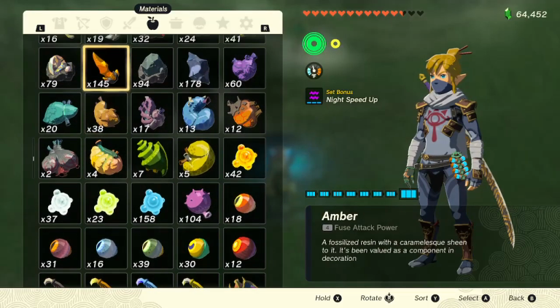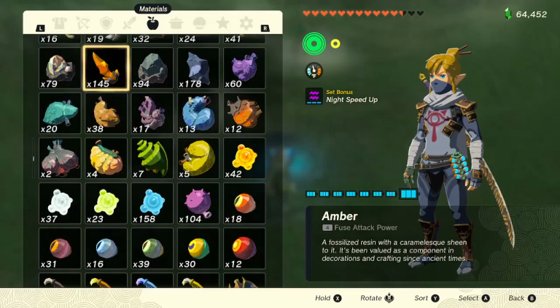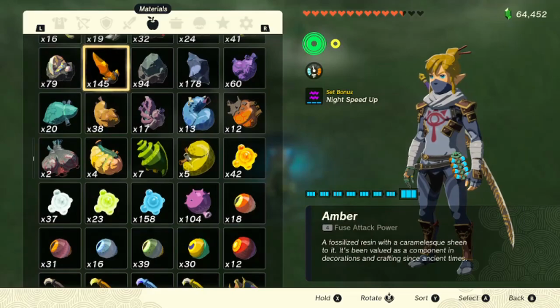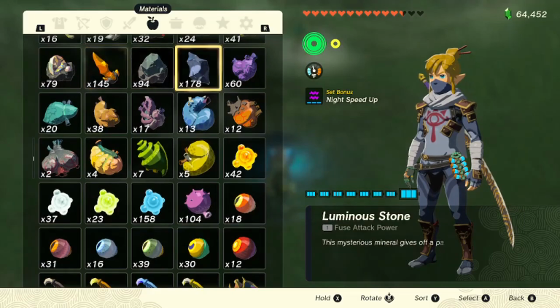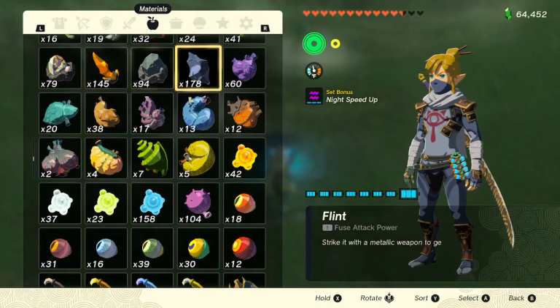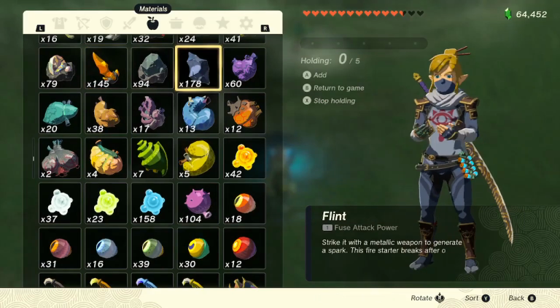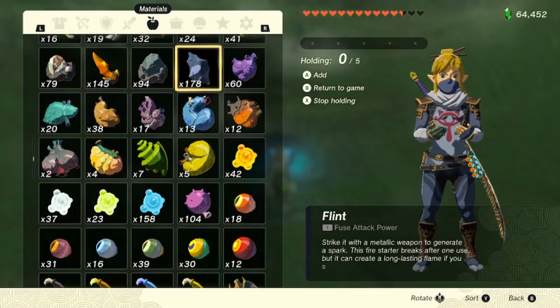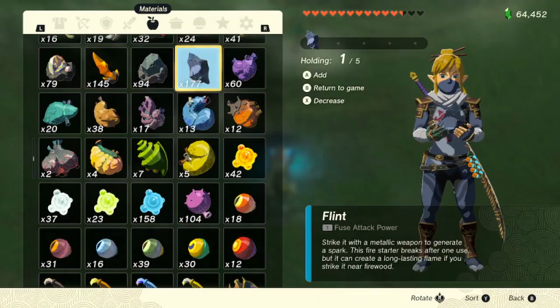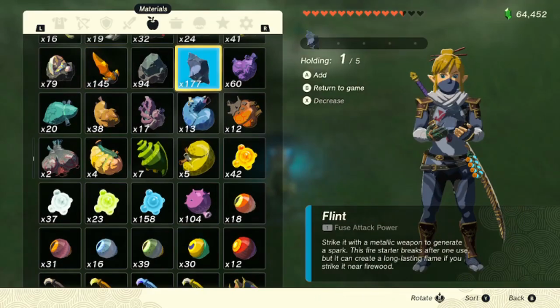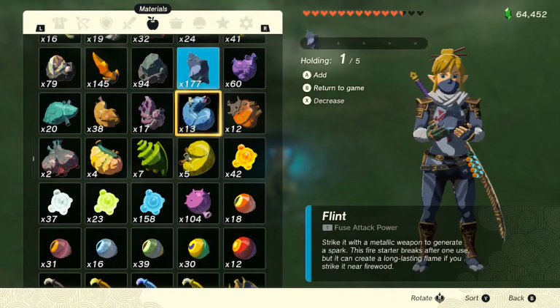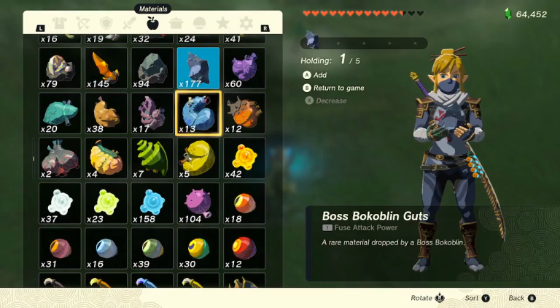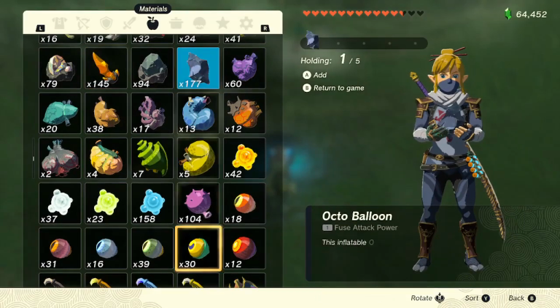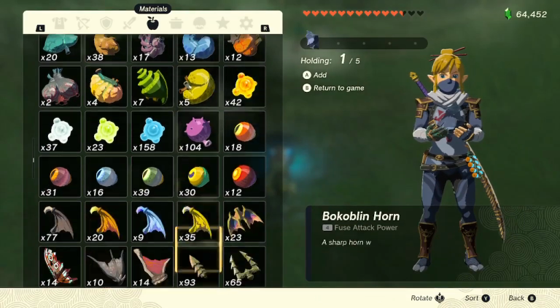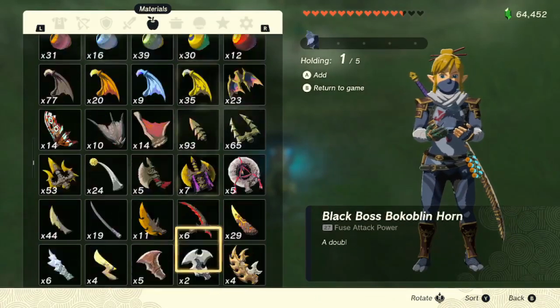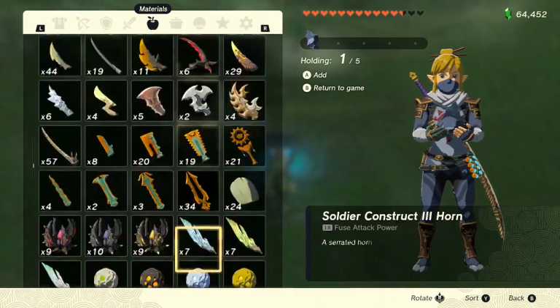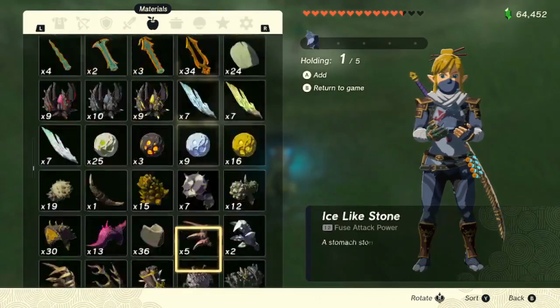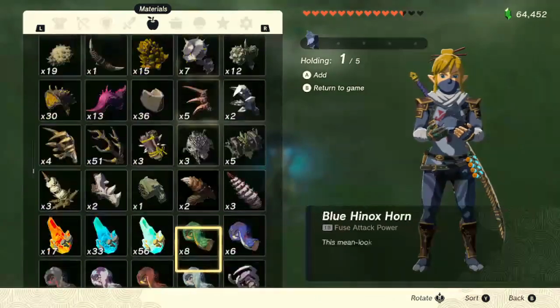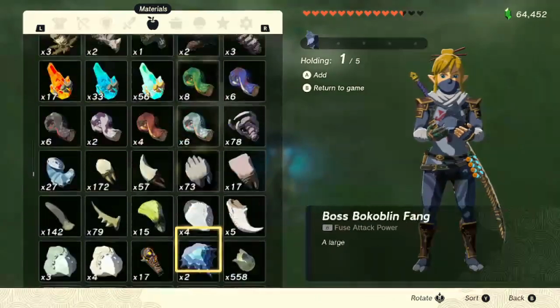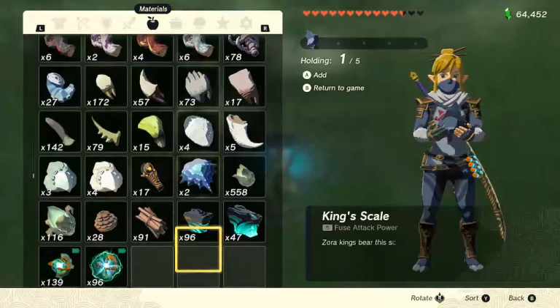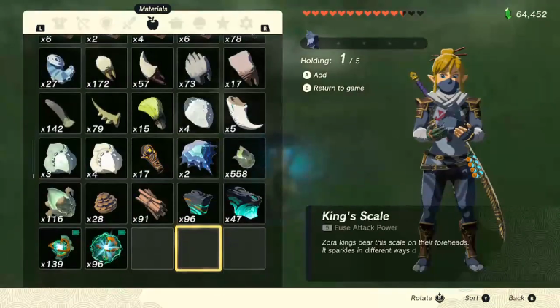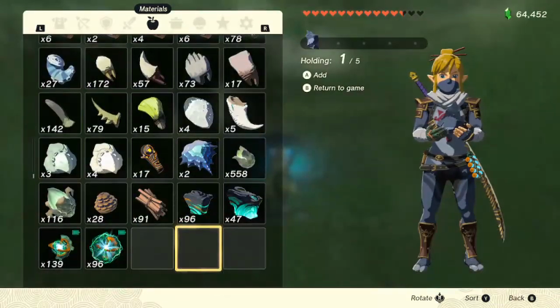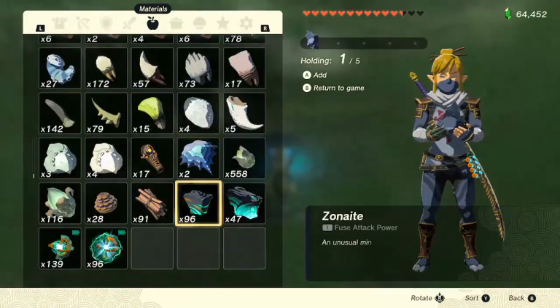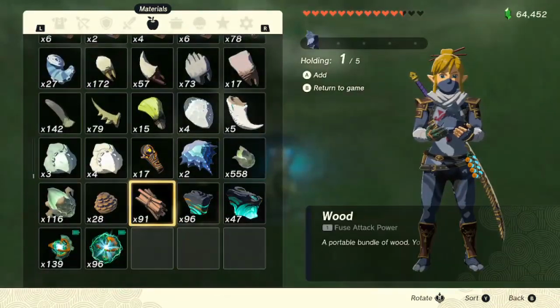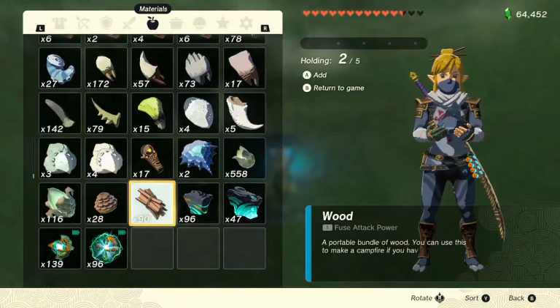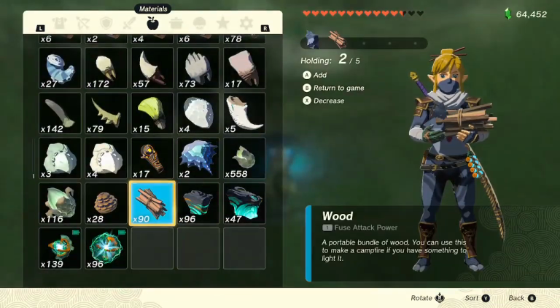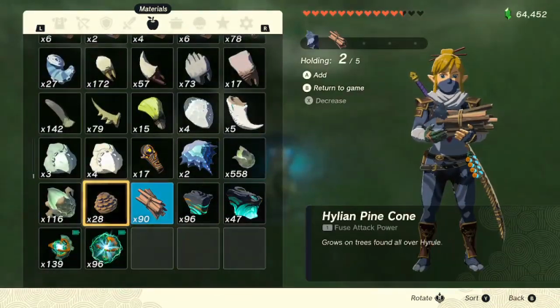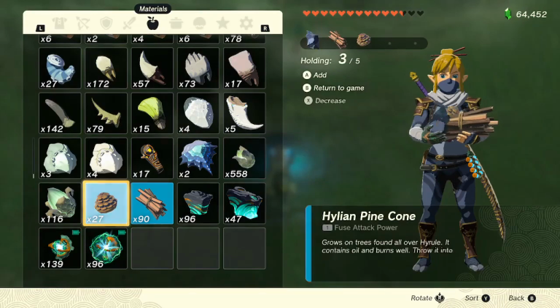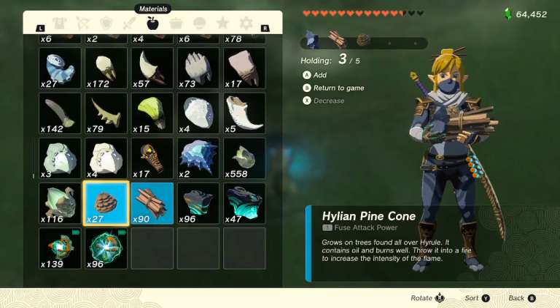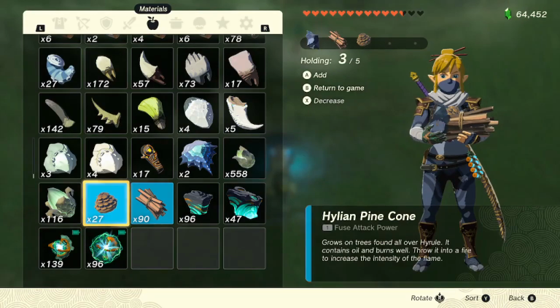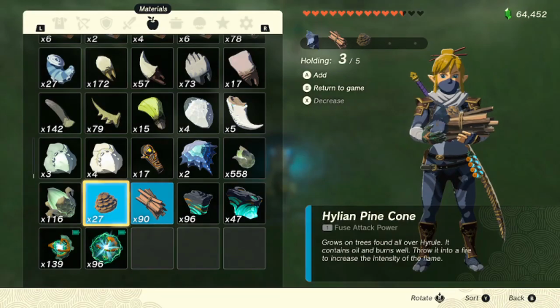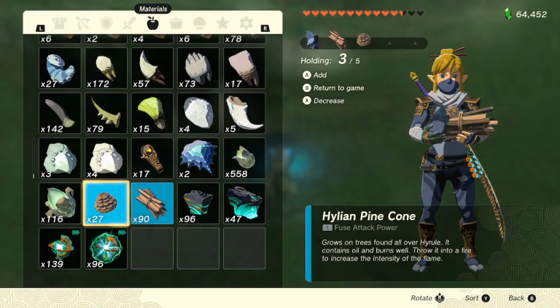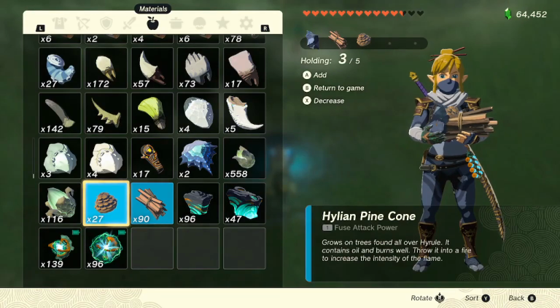You still have to spend a lot of time scrolling through your menu. If only there were some way to auto-select a bunch of items from the menu.